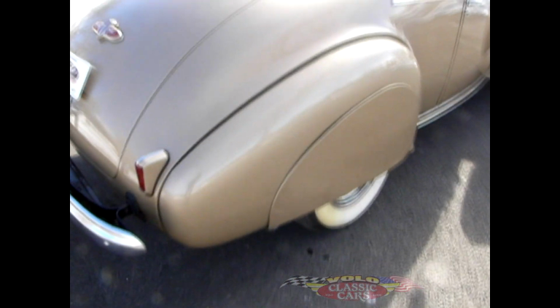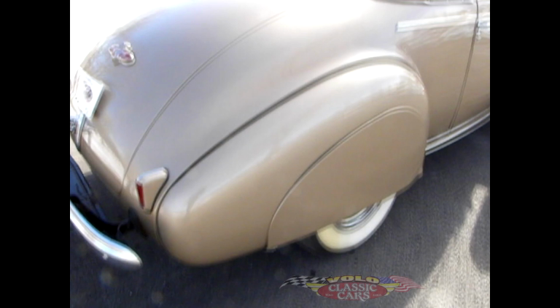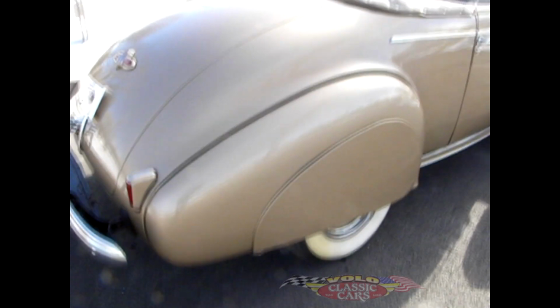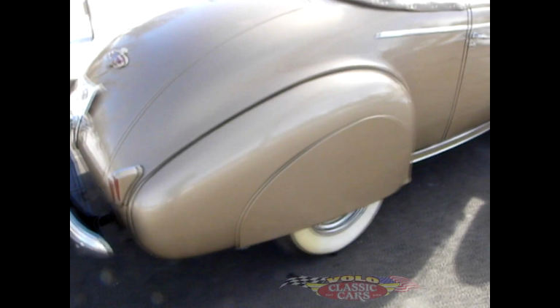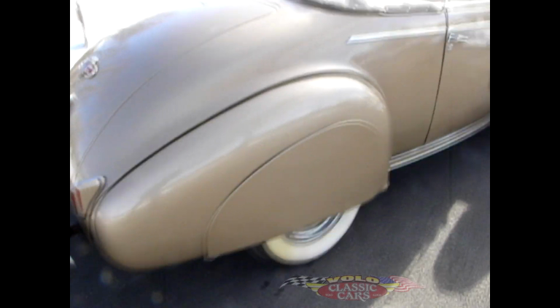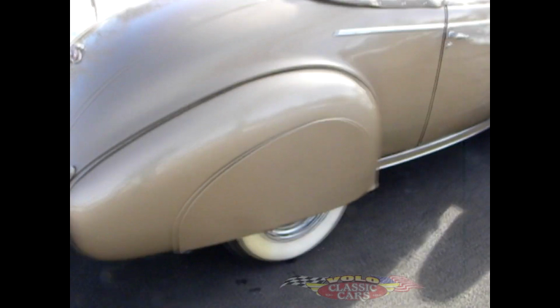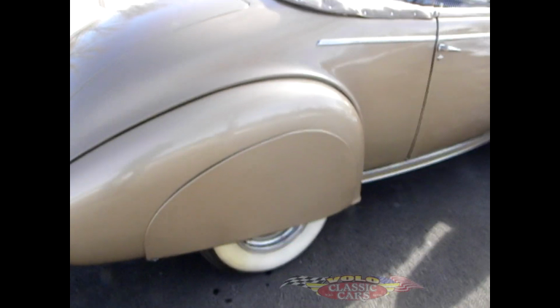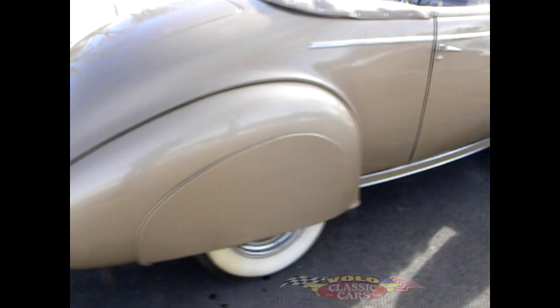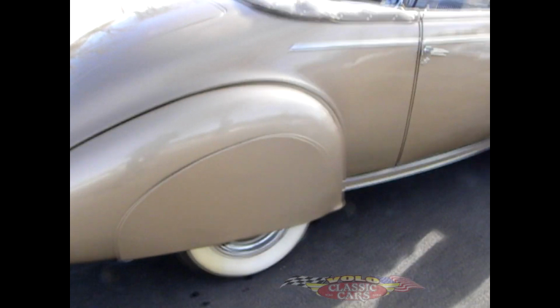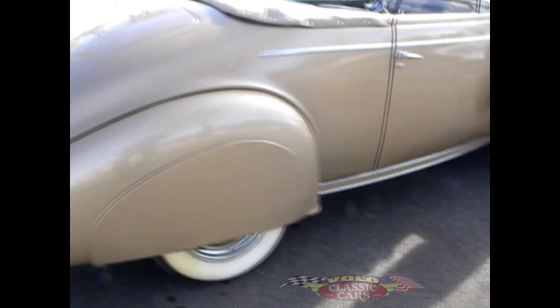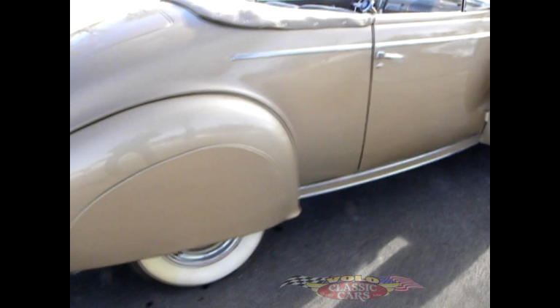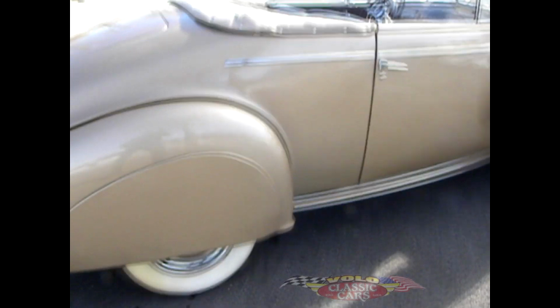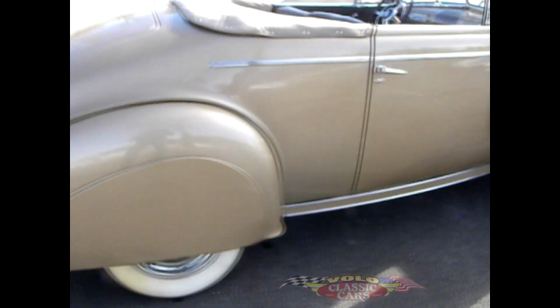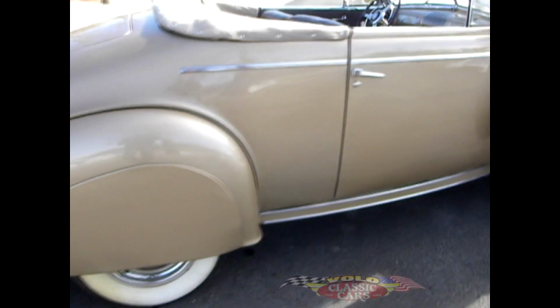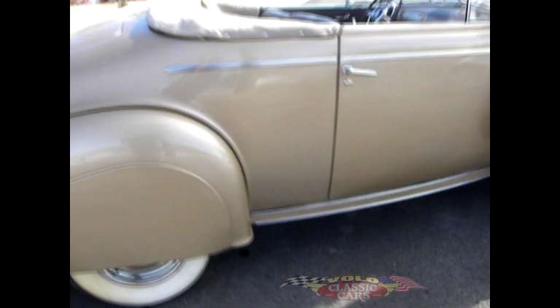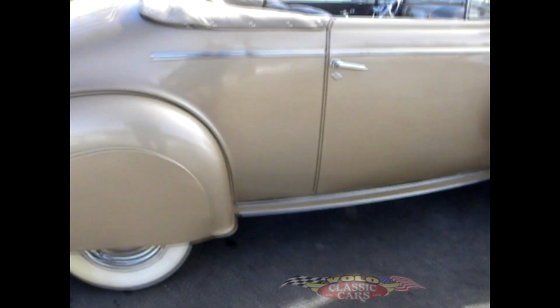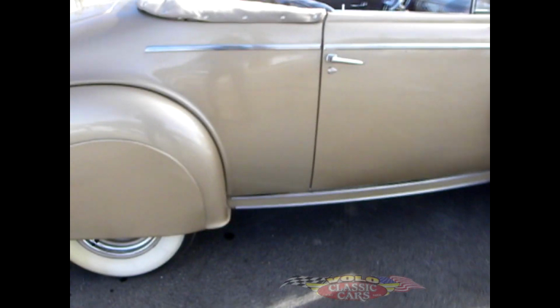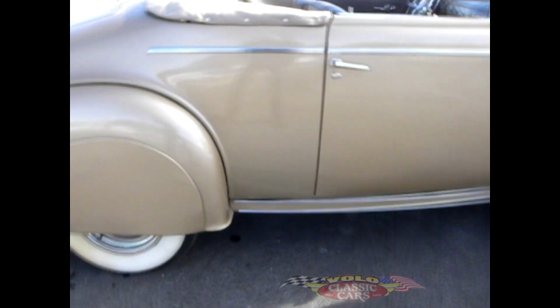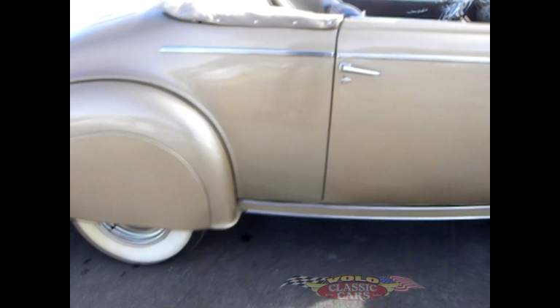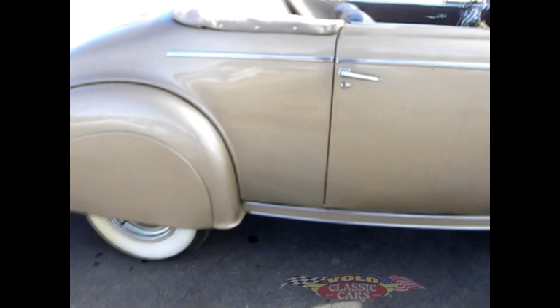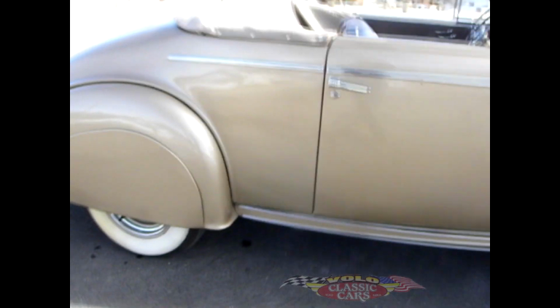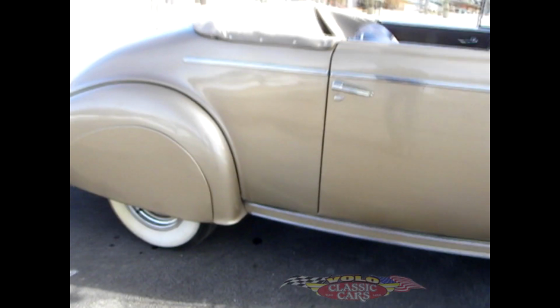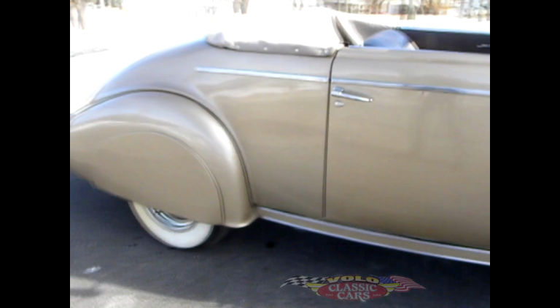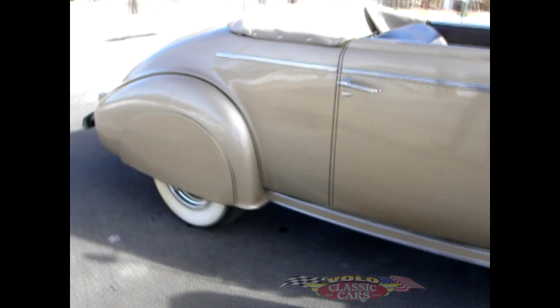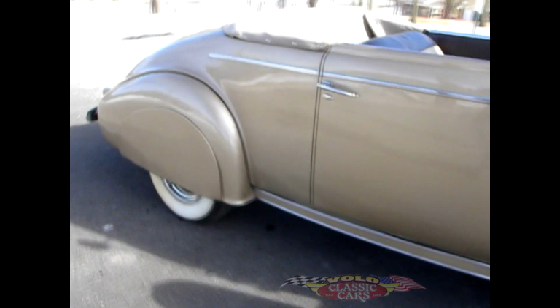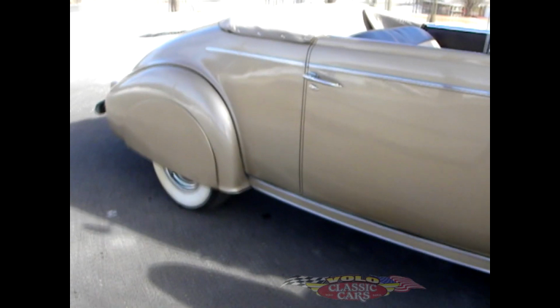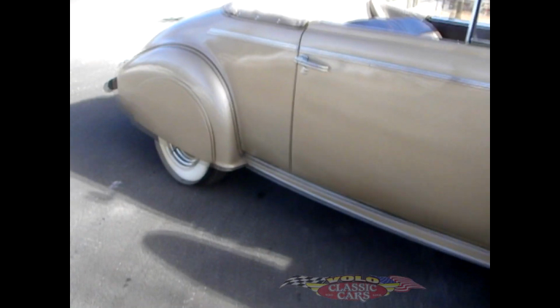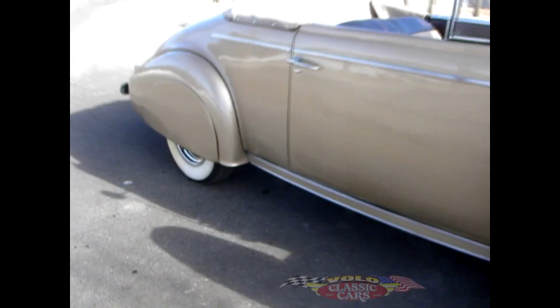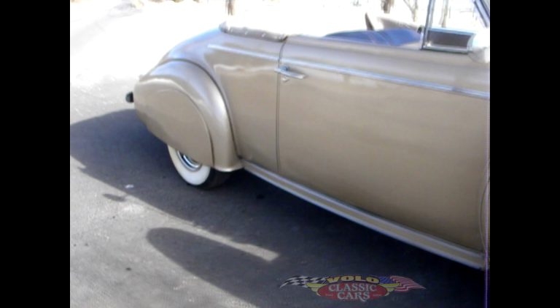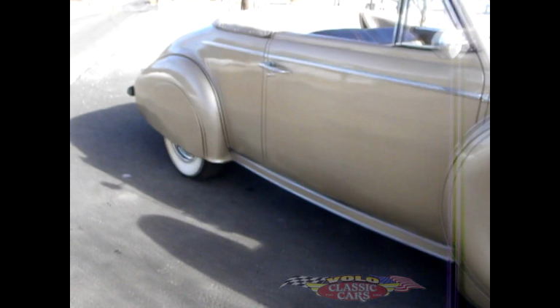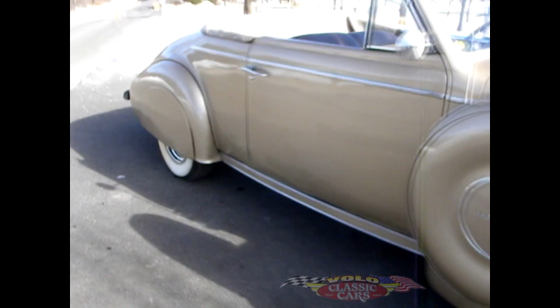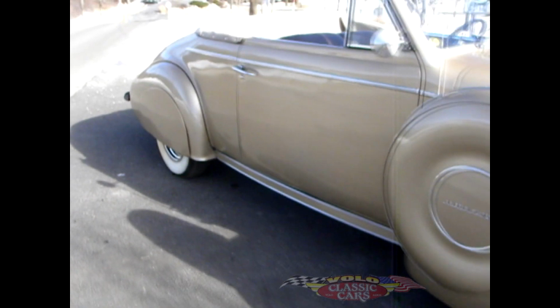Very unique color, almost a champagne looking kind of color. I like it. Pretty cool looking.